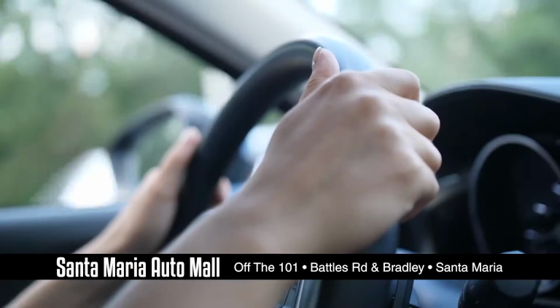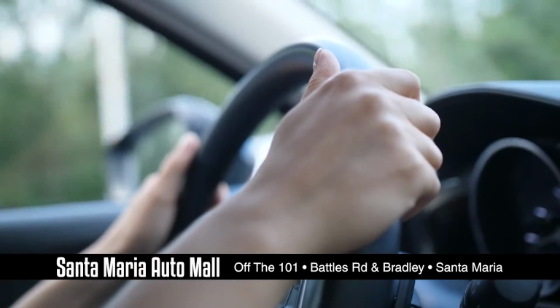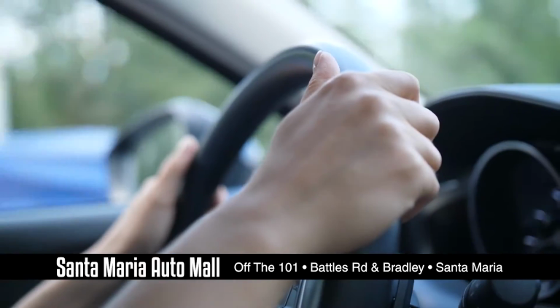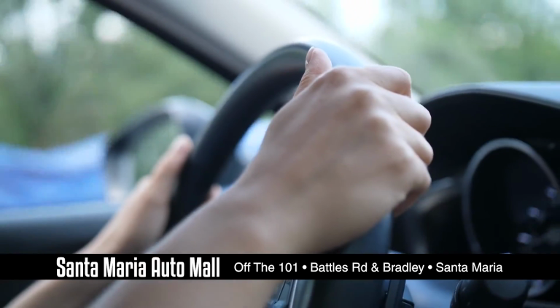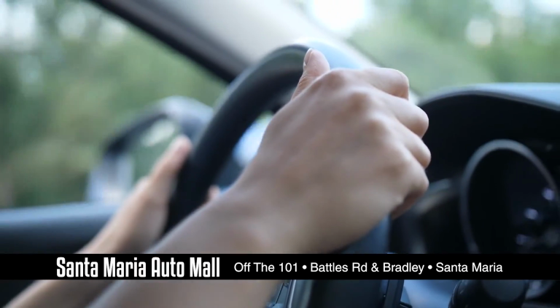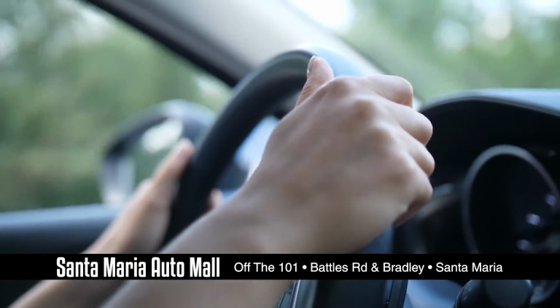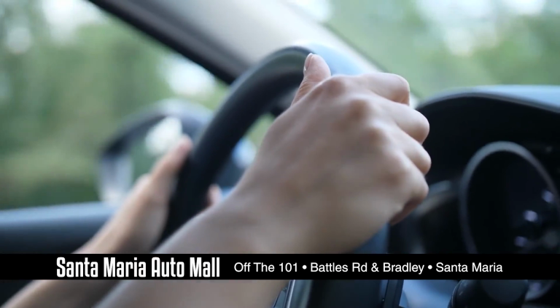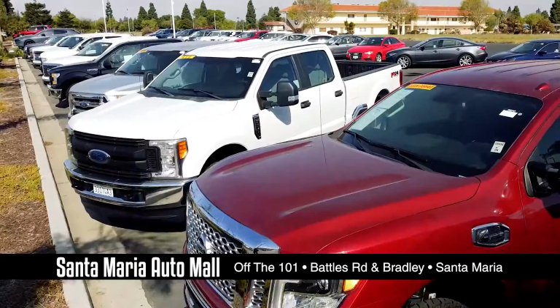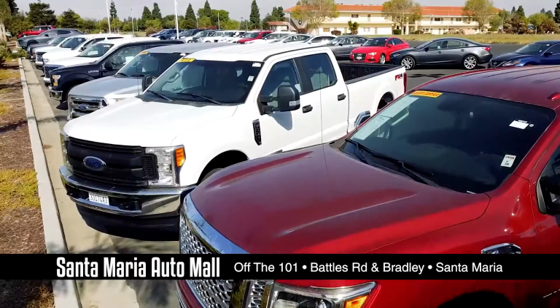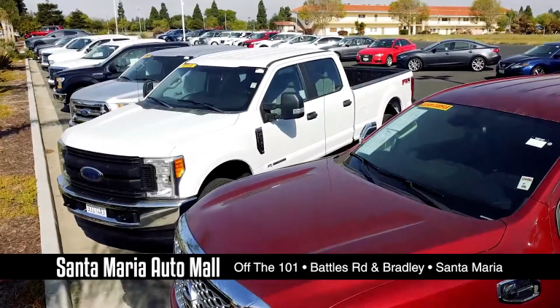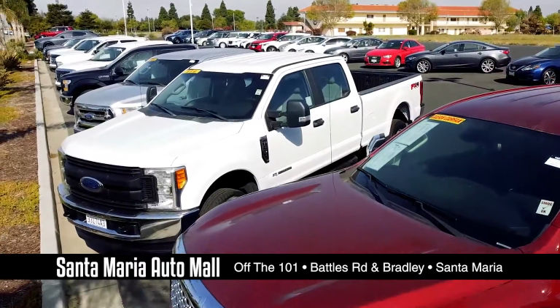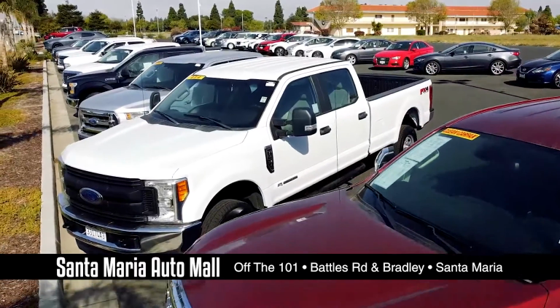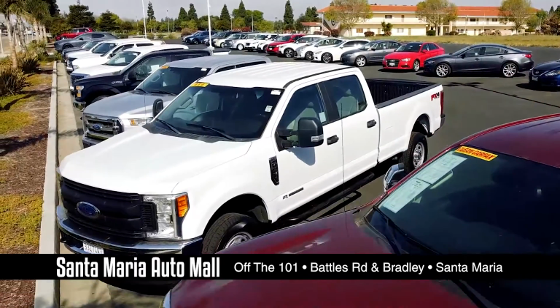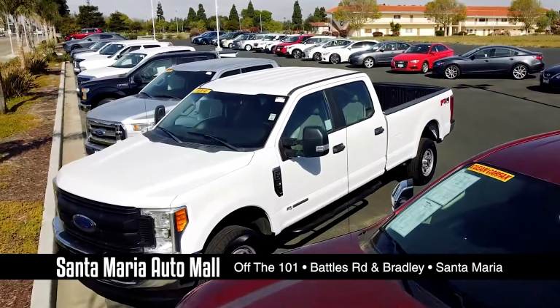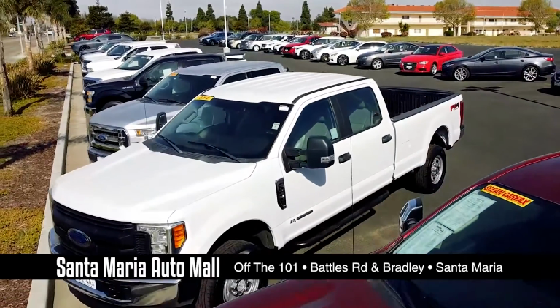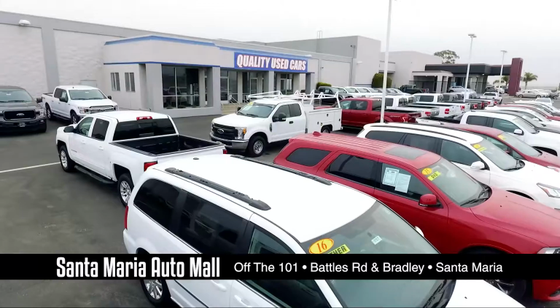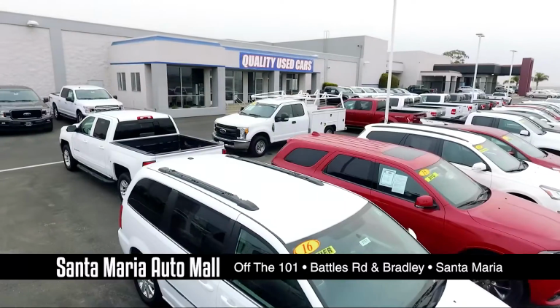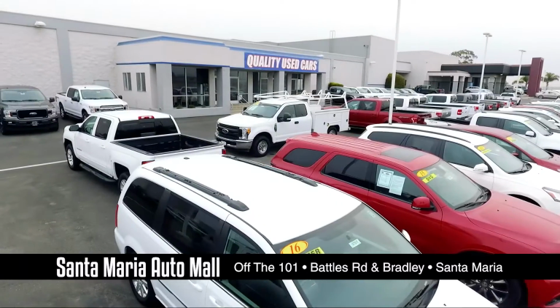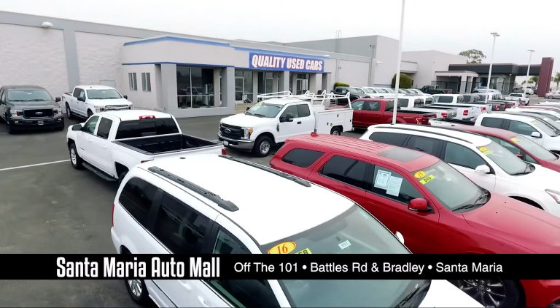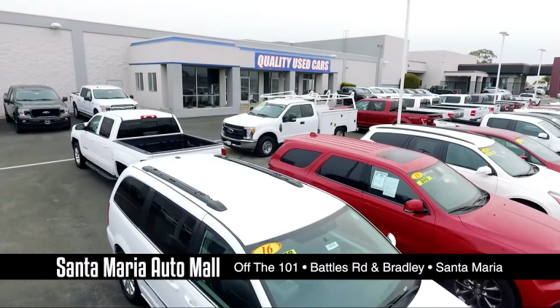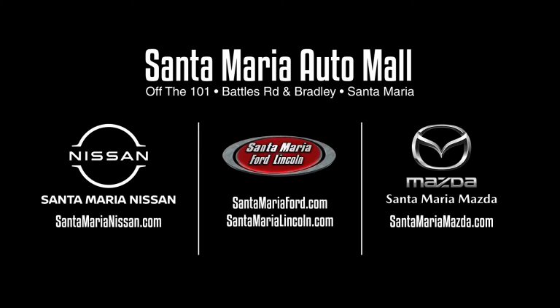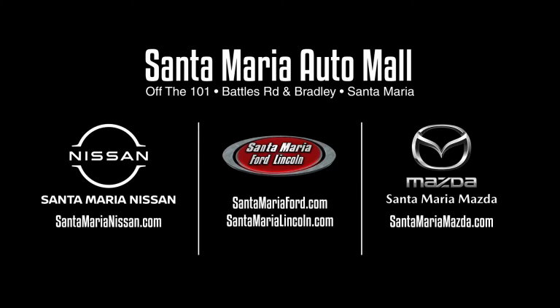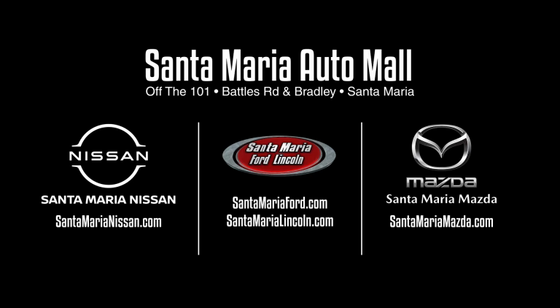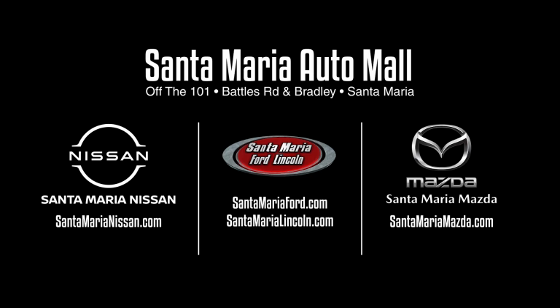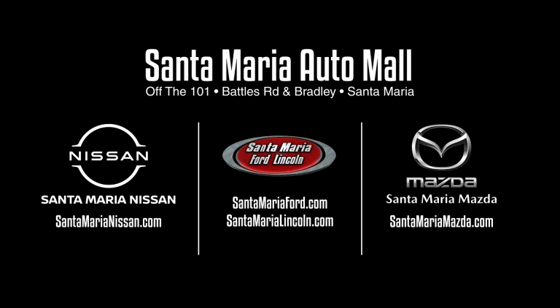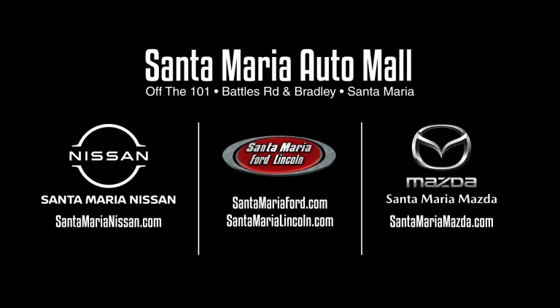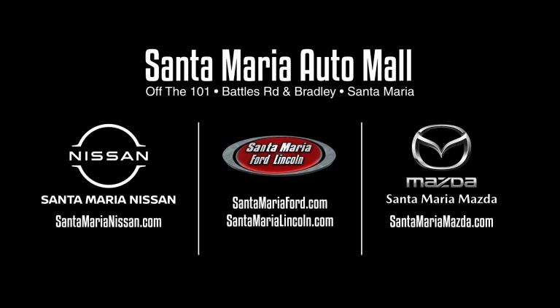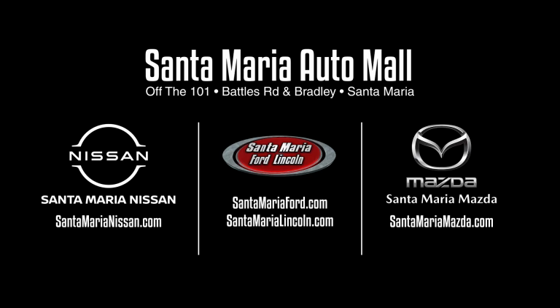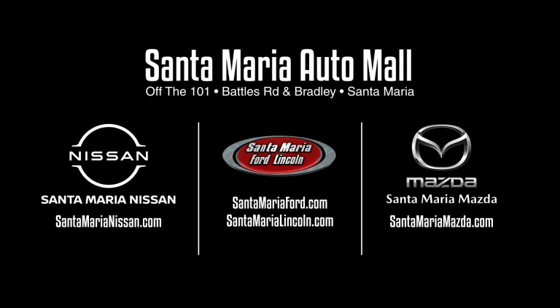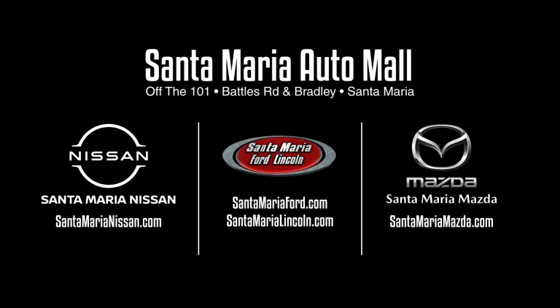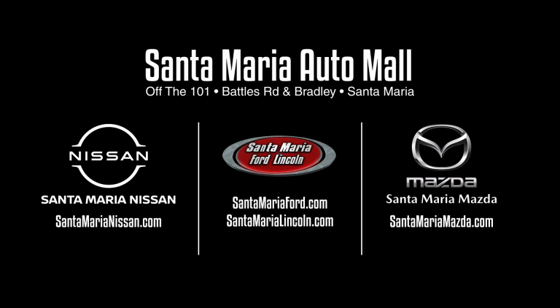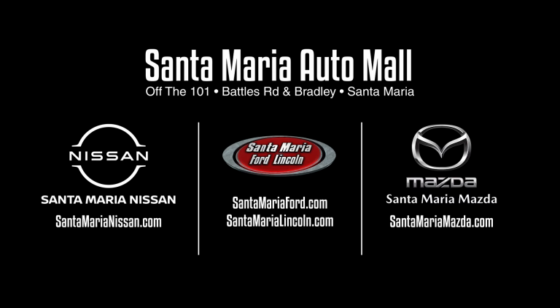One of our sales representatives will be happy to assist you with any questions or go with you for a test drive. So feel free to browse our lots or check out our inventory online. You'll be pleasantly surprised!